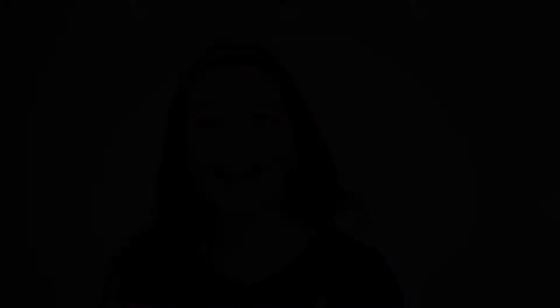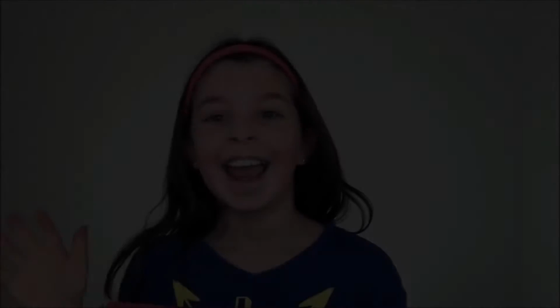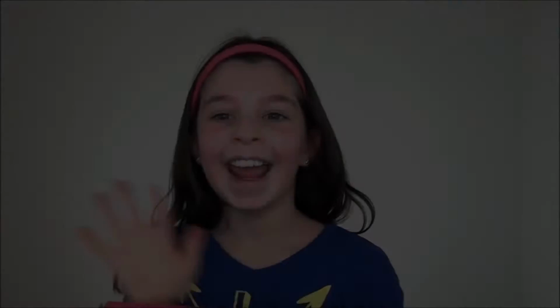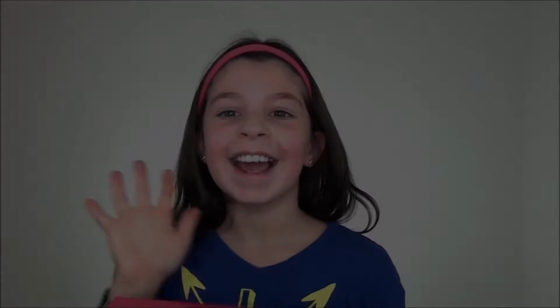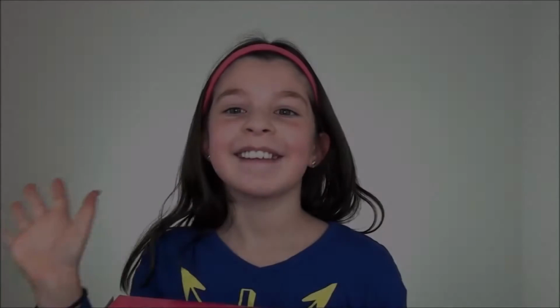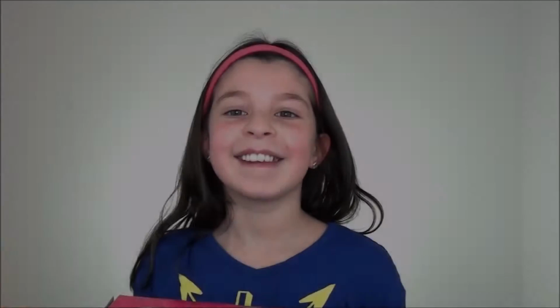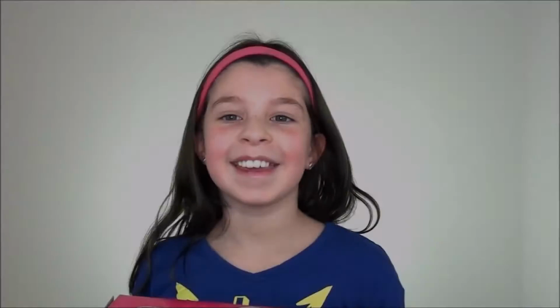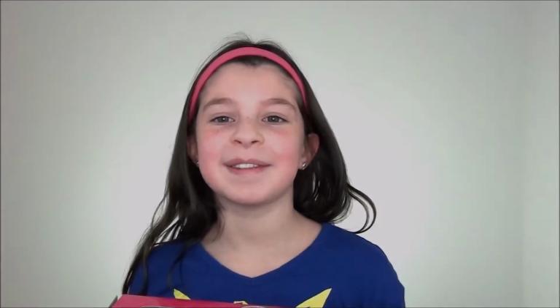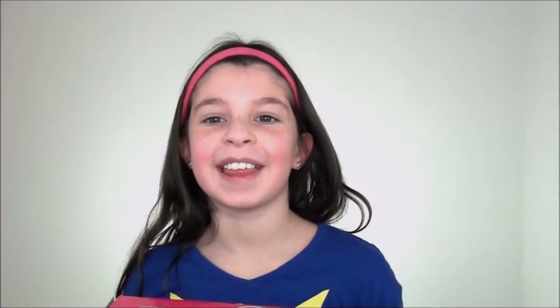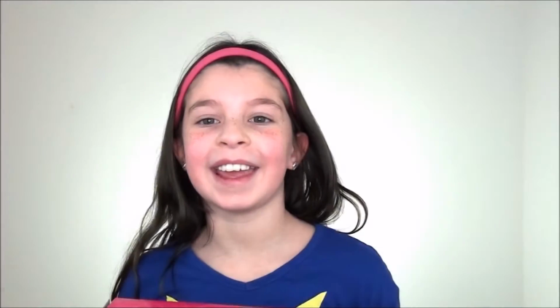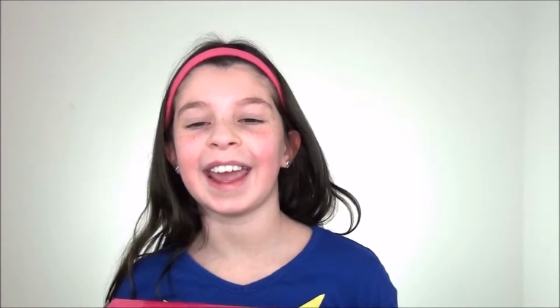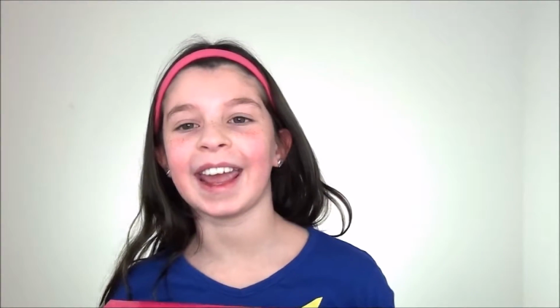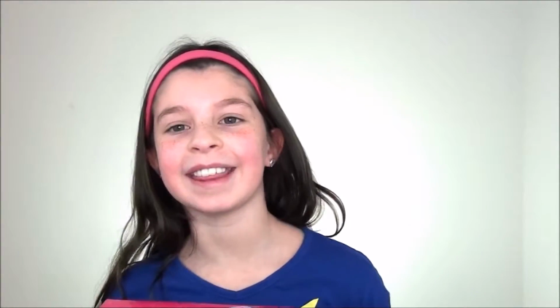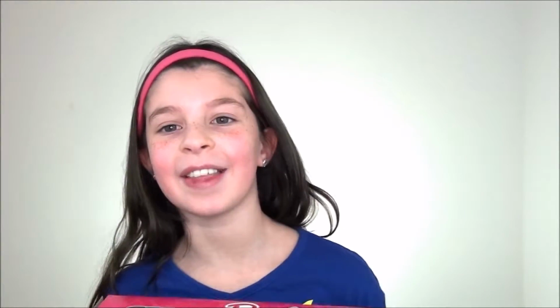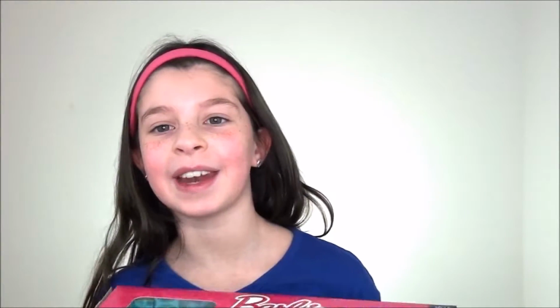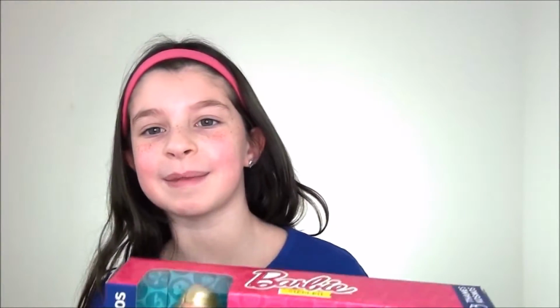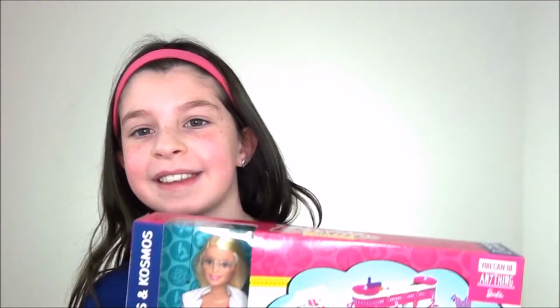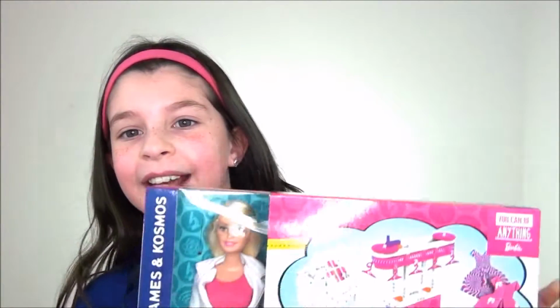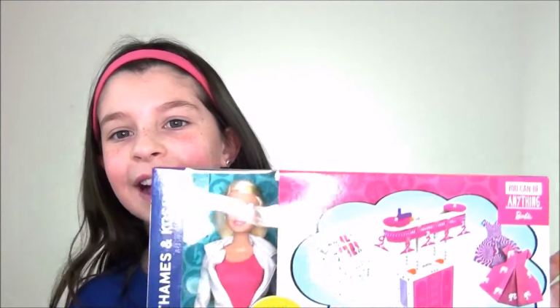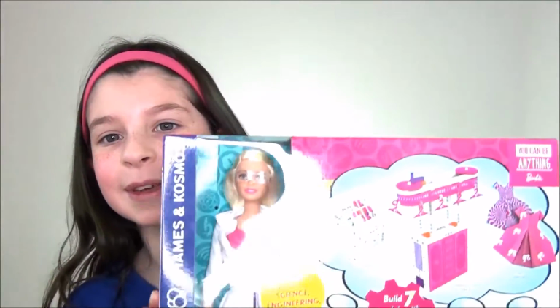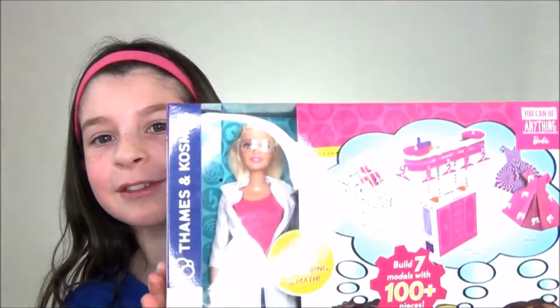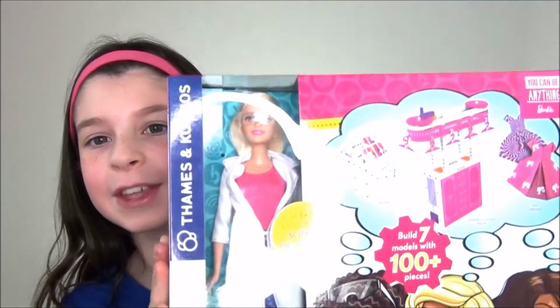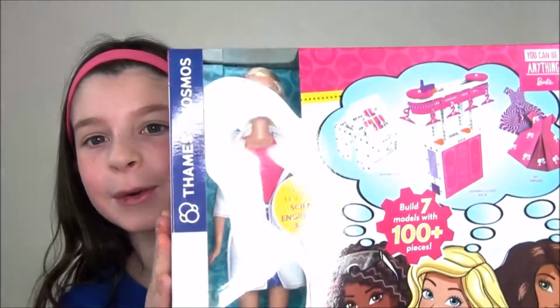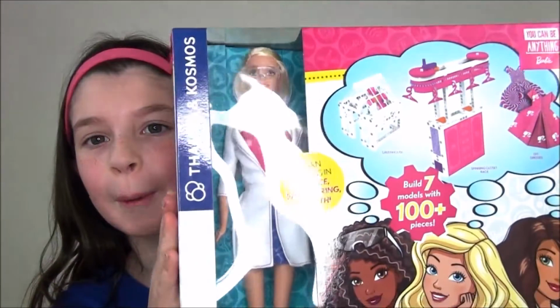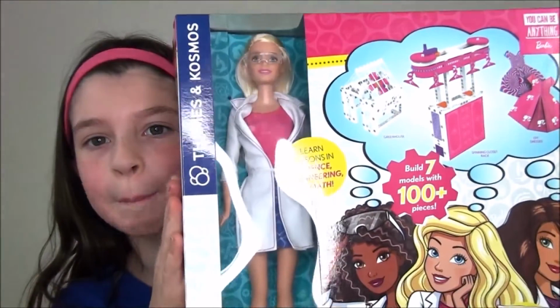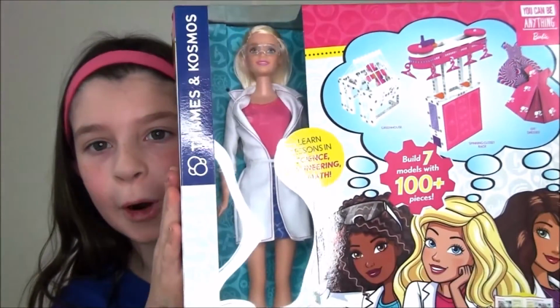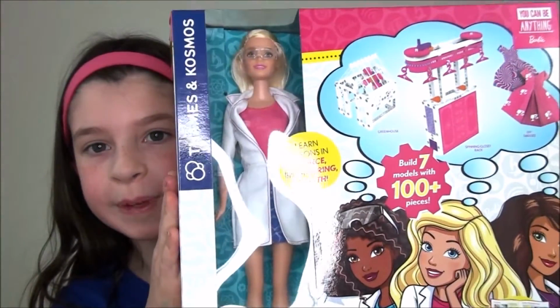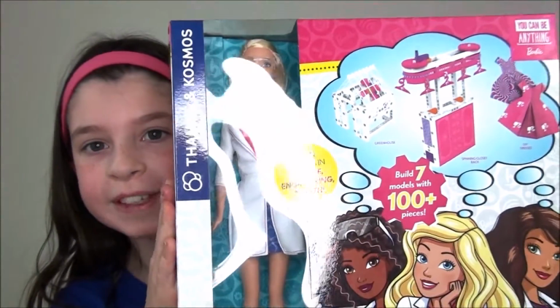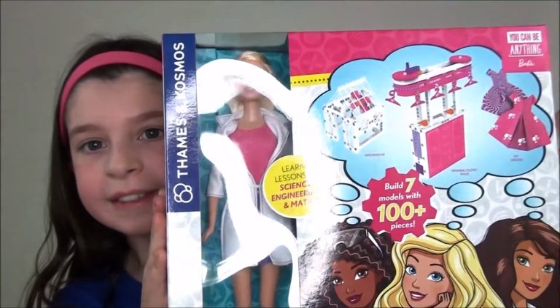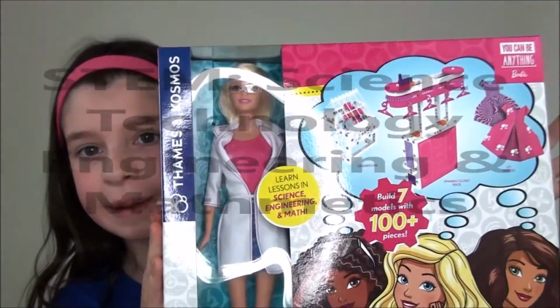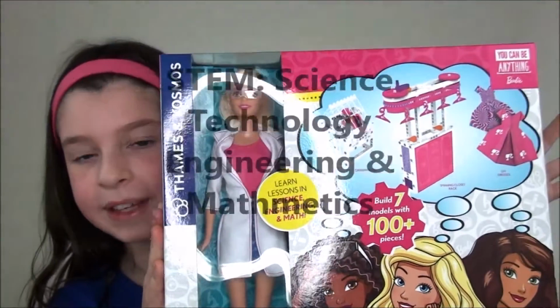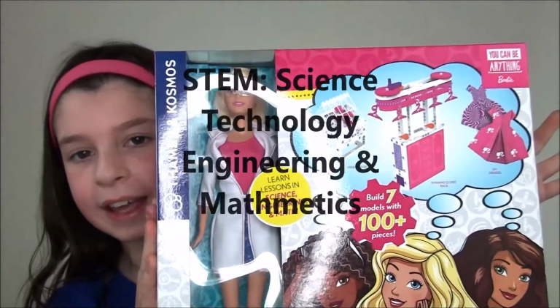Hey guys, it's Haley Schmaley, and the other night my dad got me this really cool Barbie STEM kit.